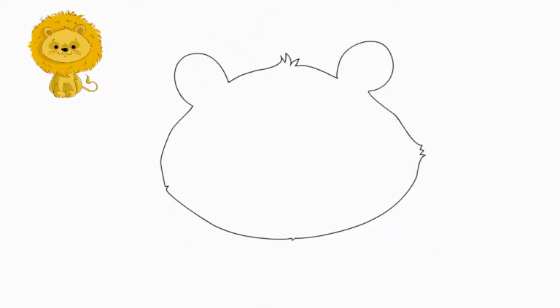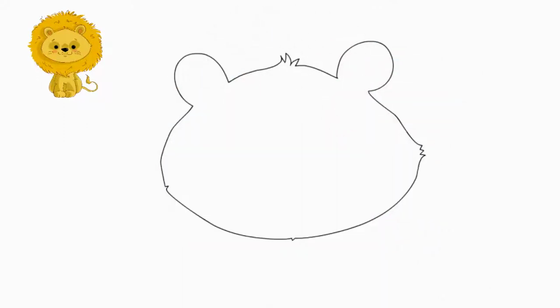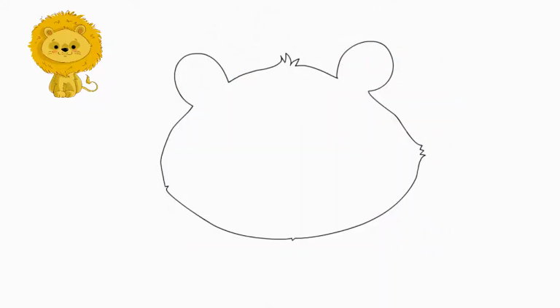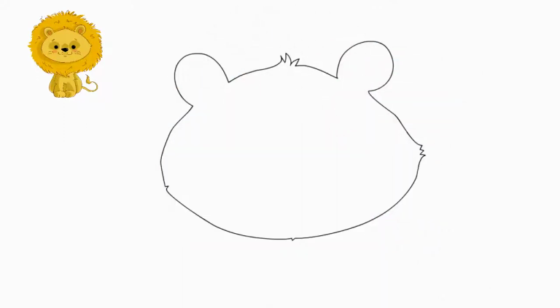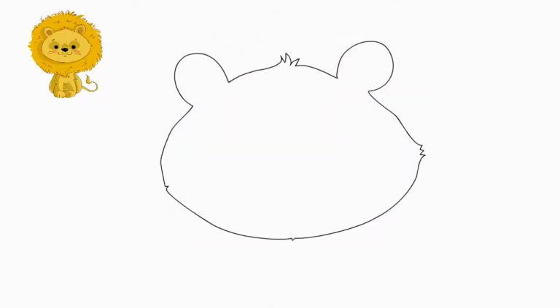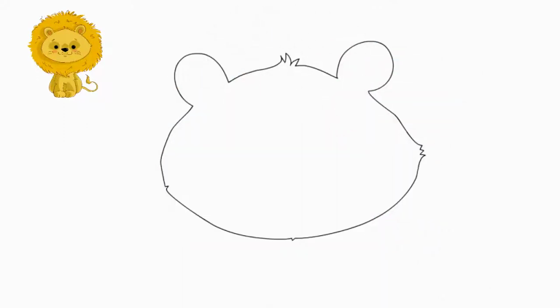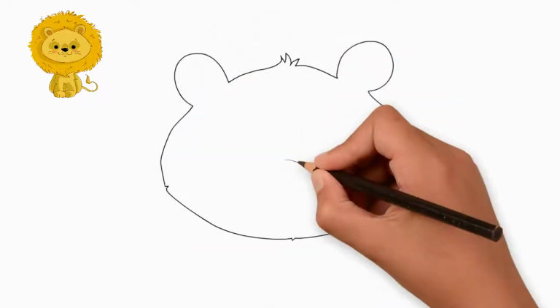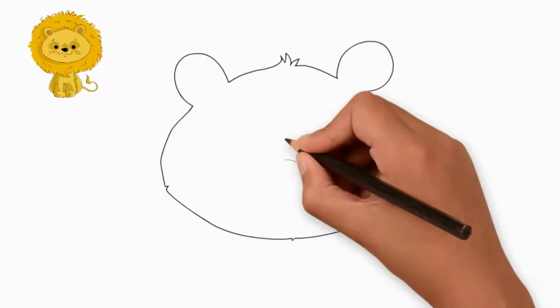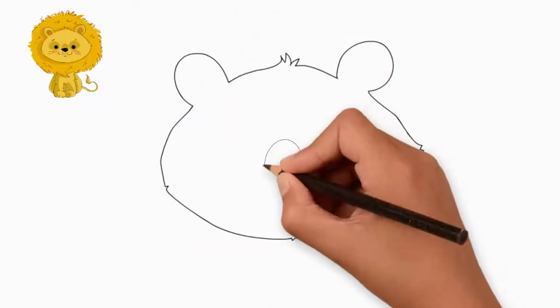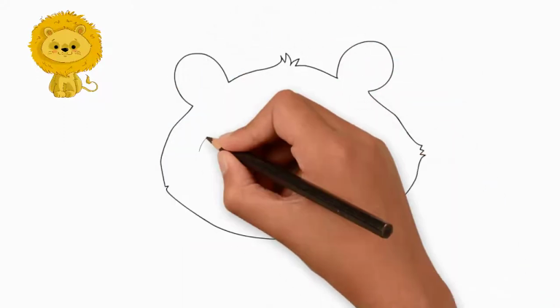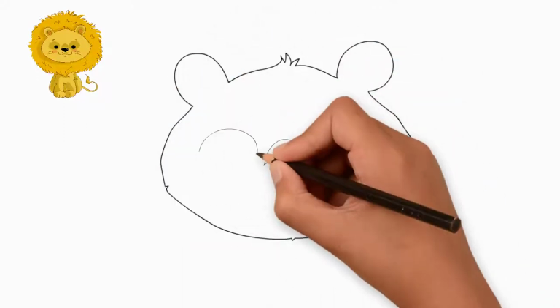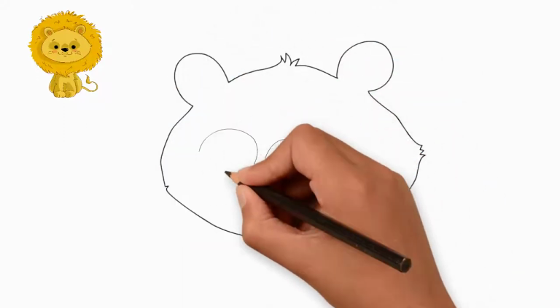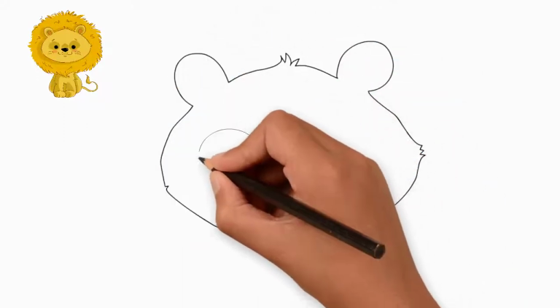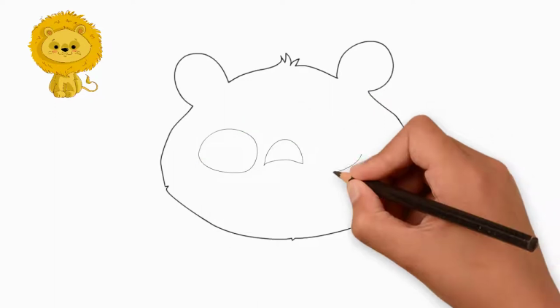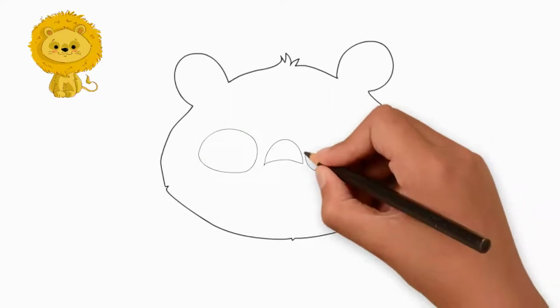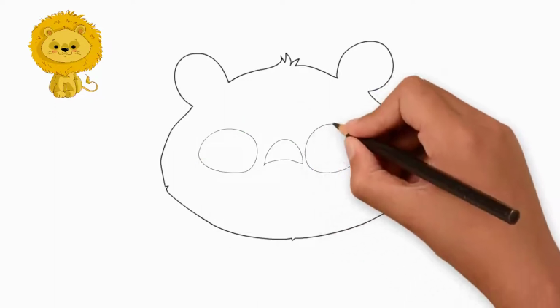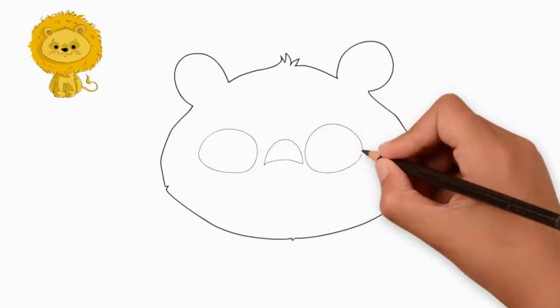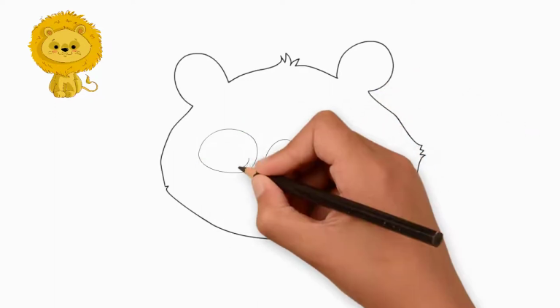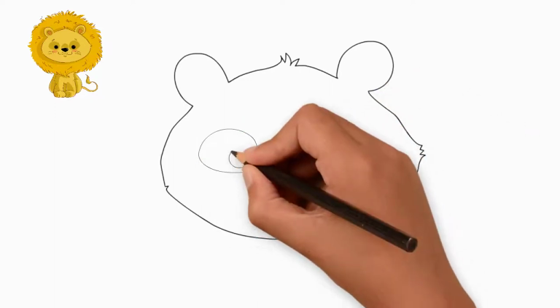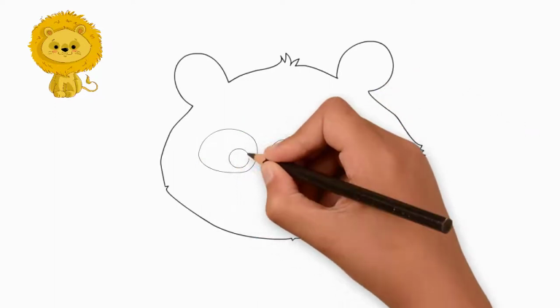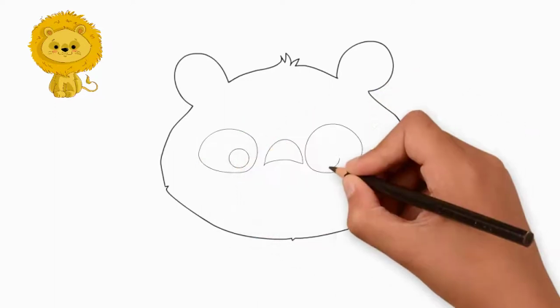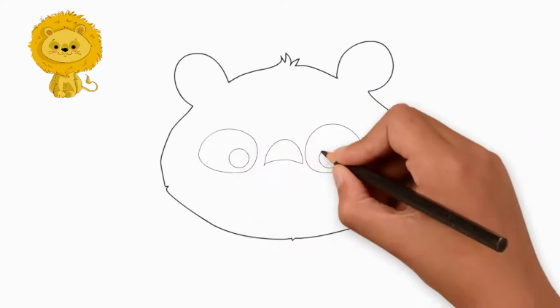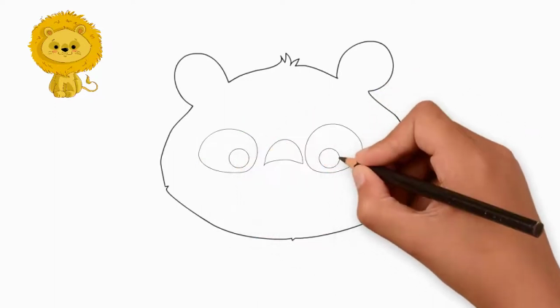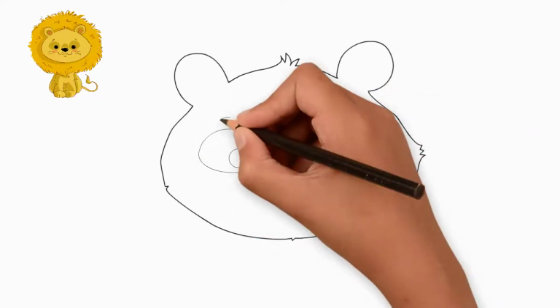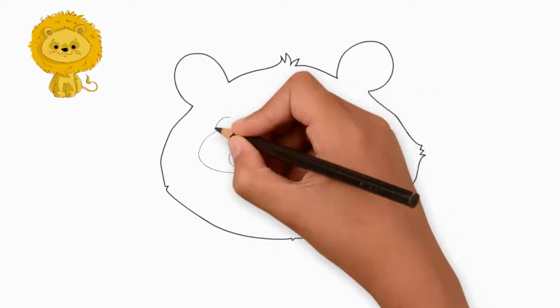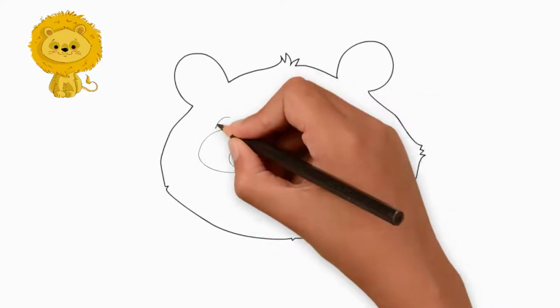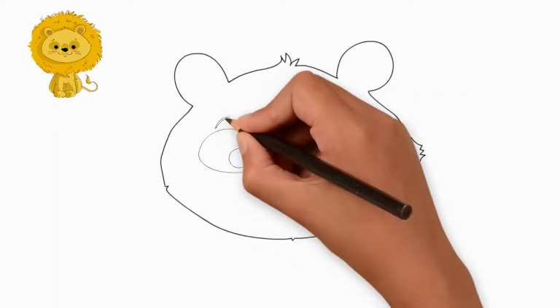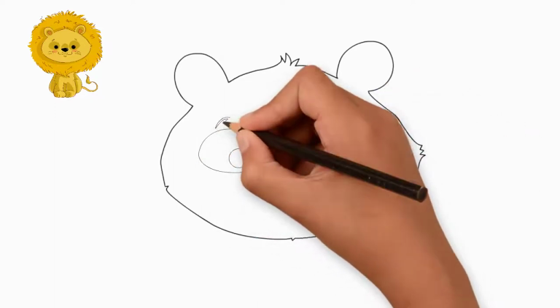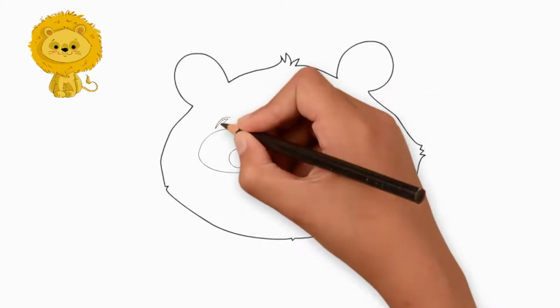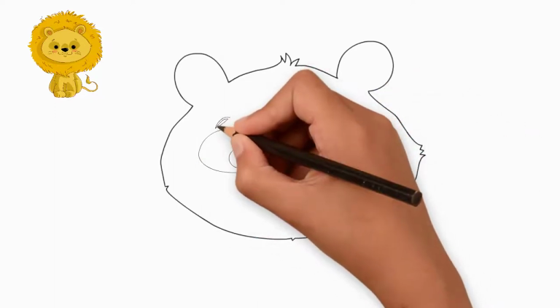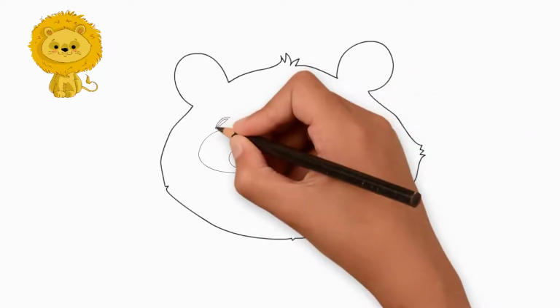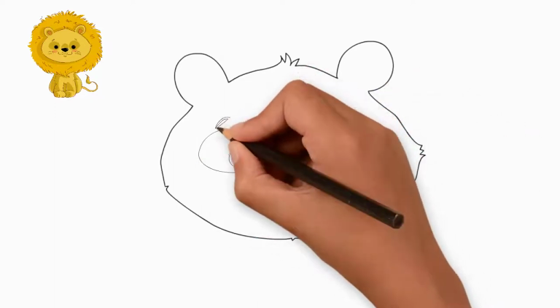First, draw the outline of the head of our lion. Now draw the nose and eyes. We draw eyes and pupils of eyes.